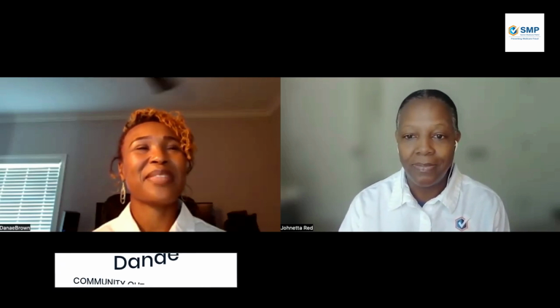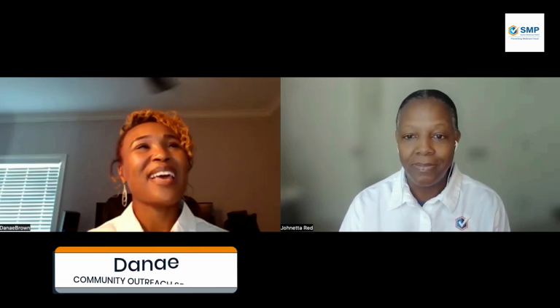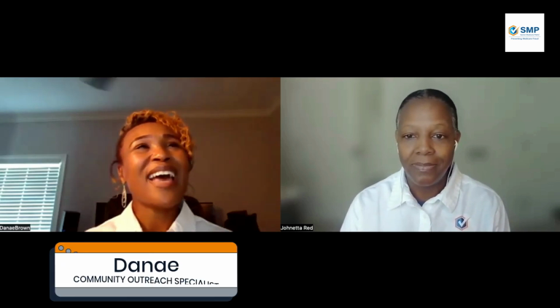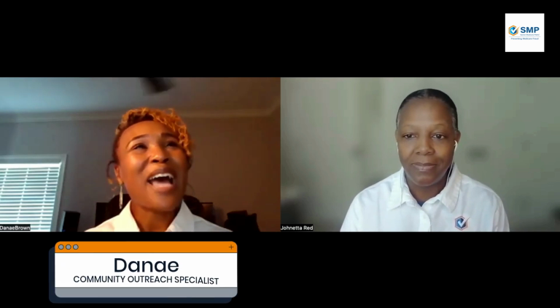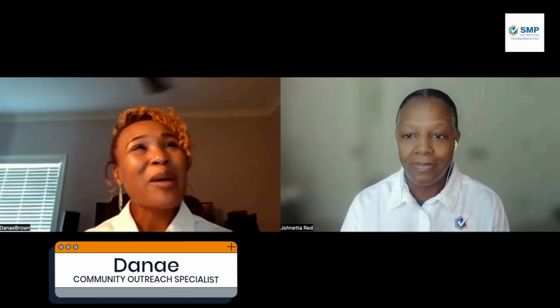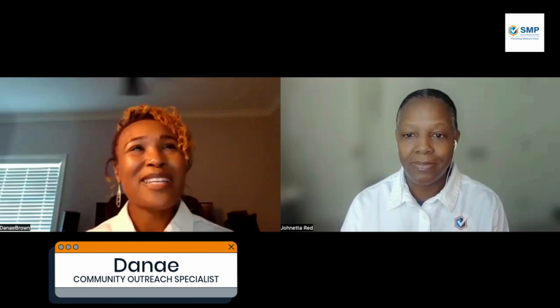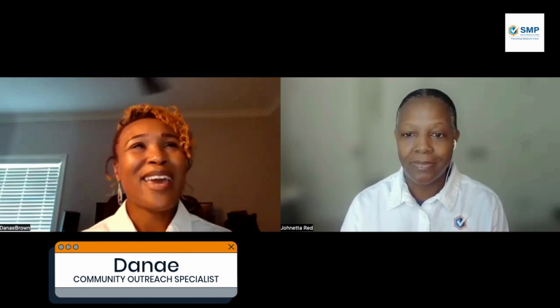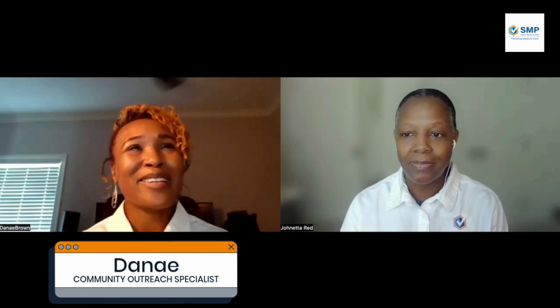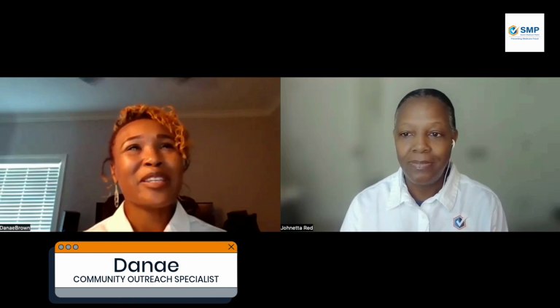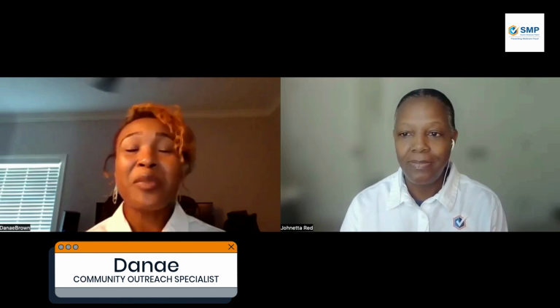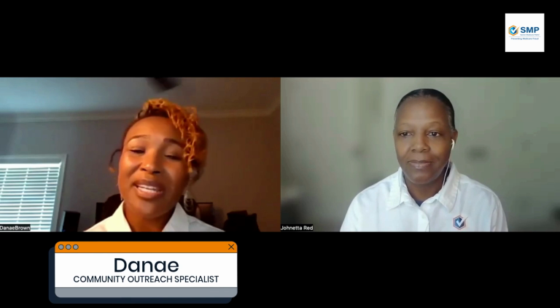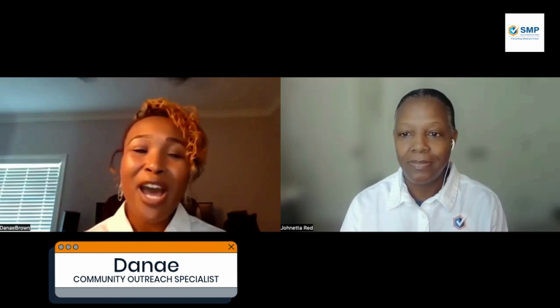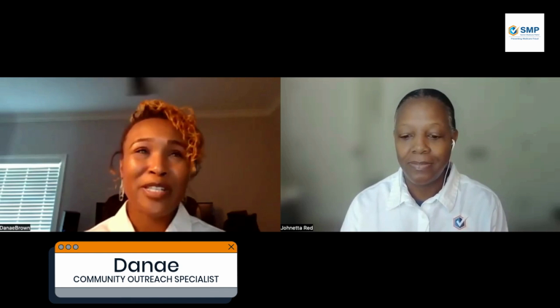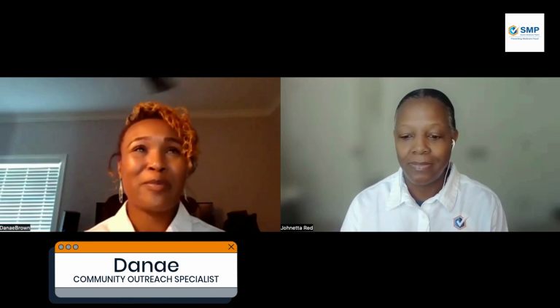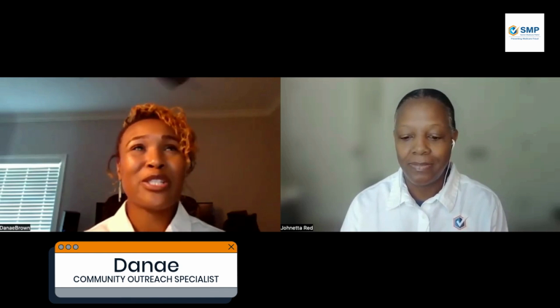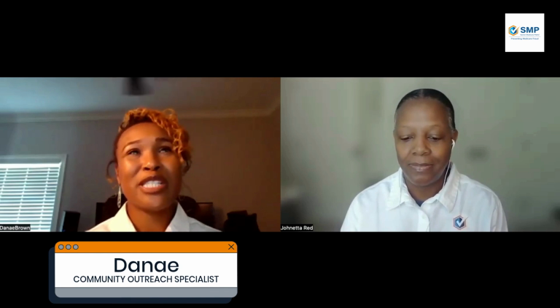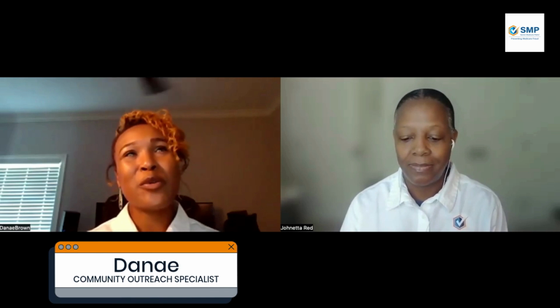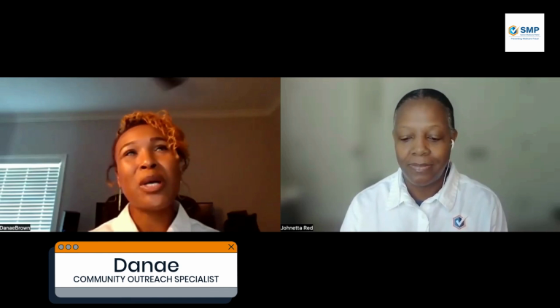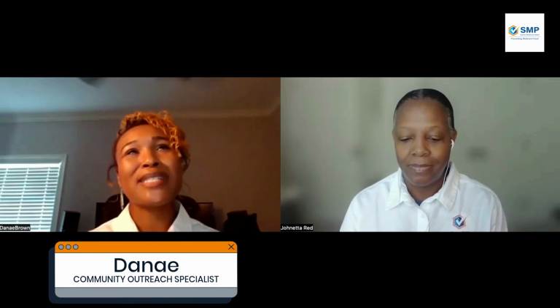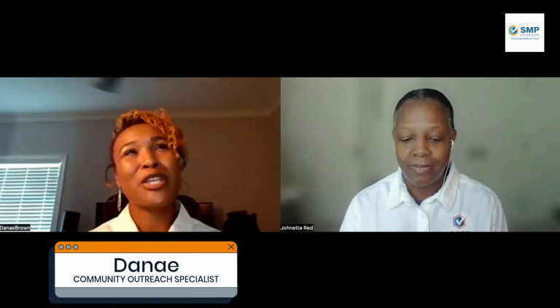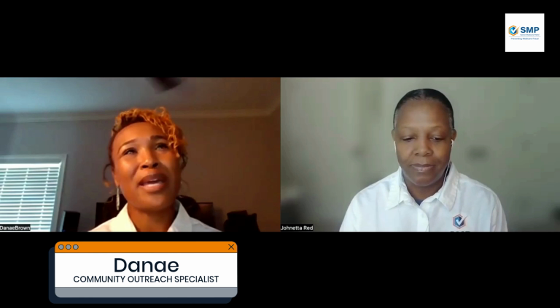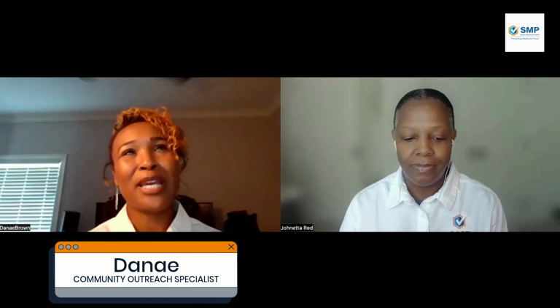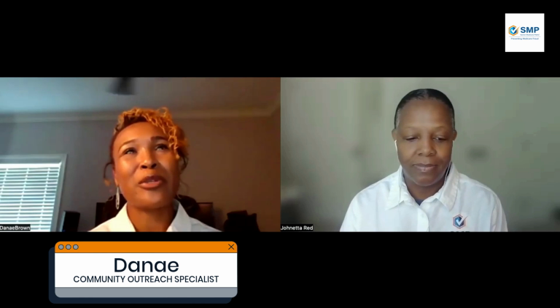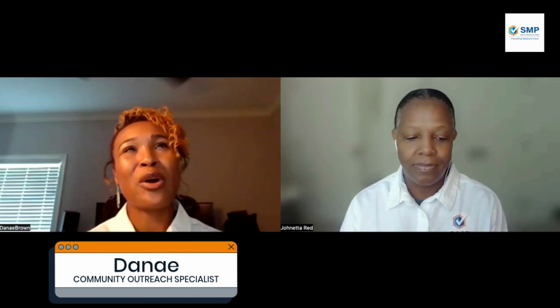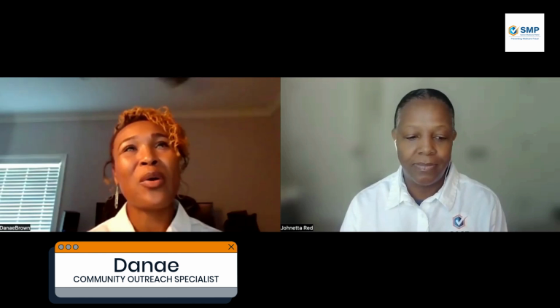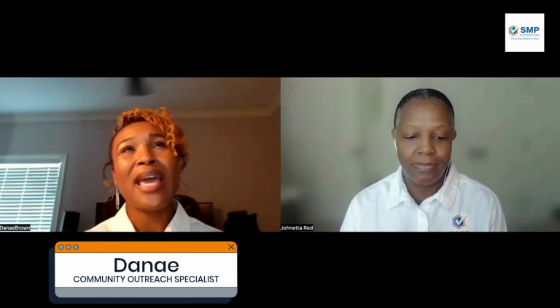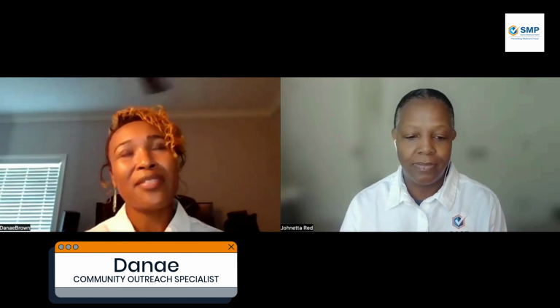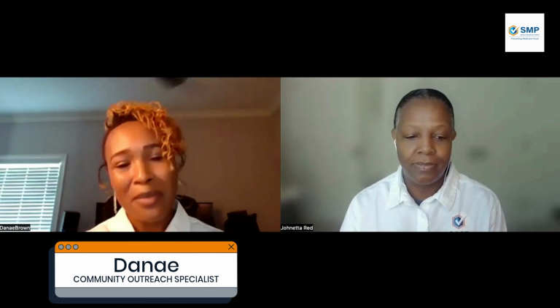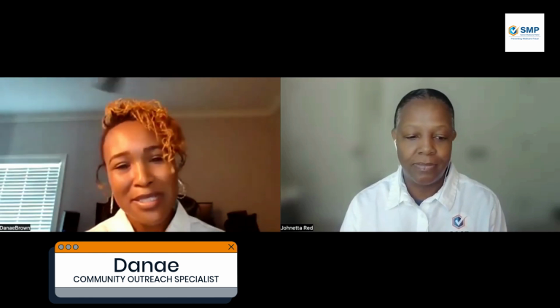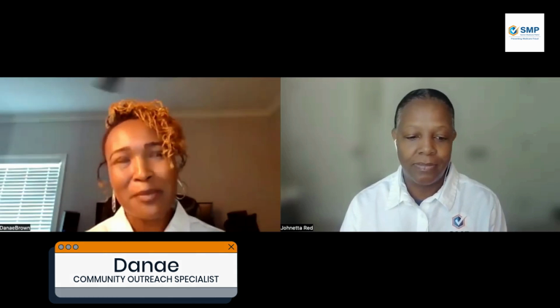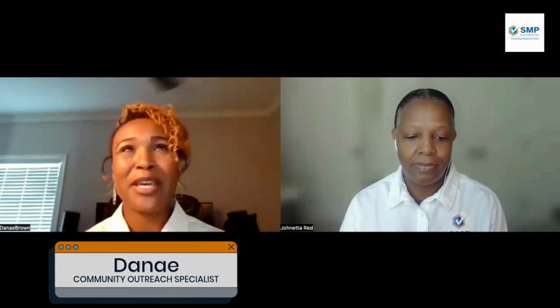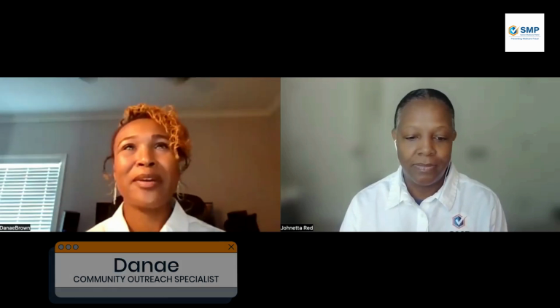And I'm Danae, Community Outreach Specialist for Senior Medicare Patrol in the Mississippi area.